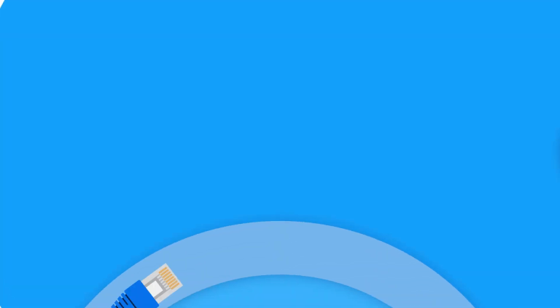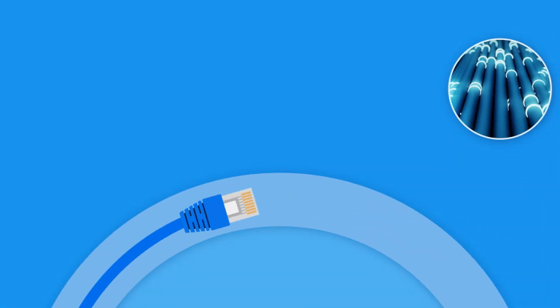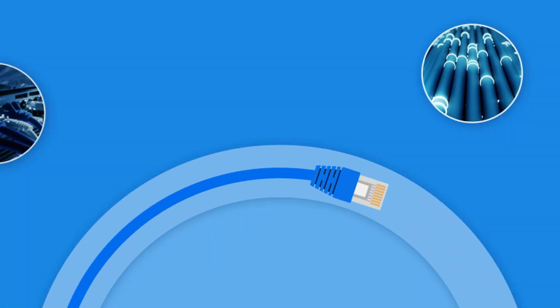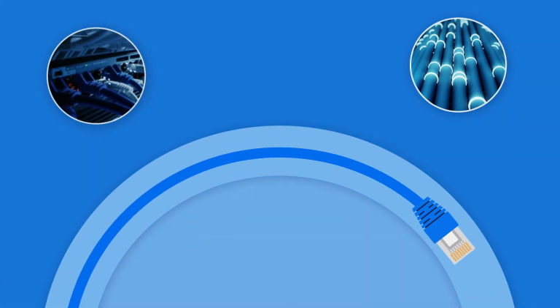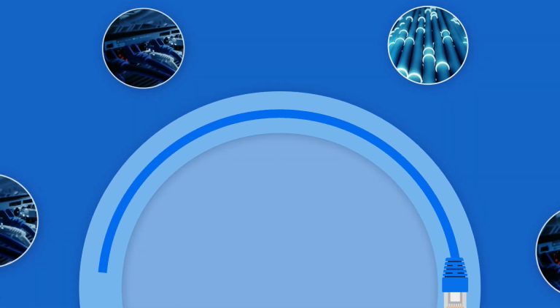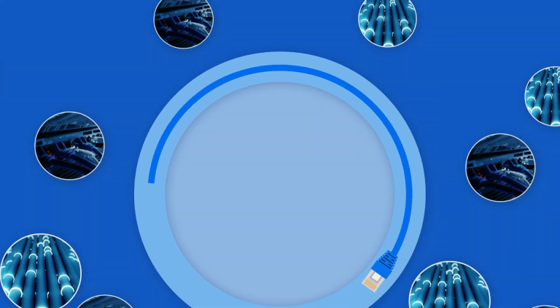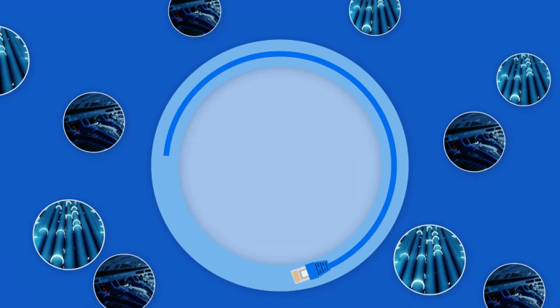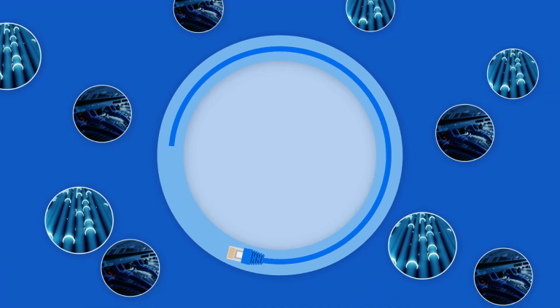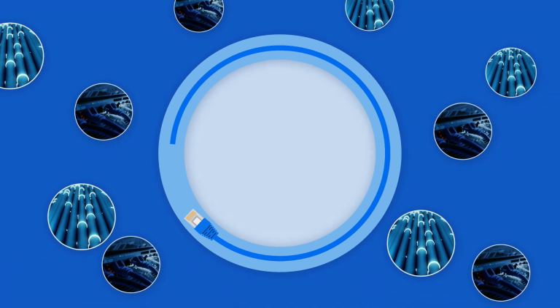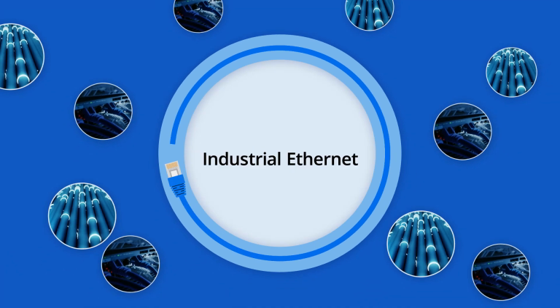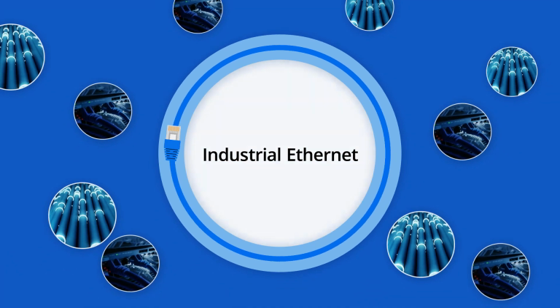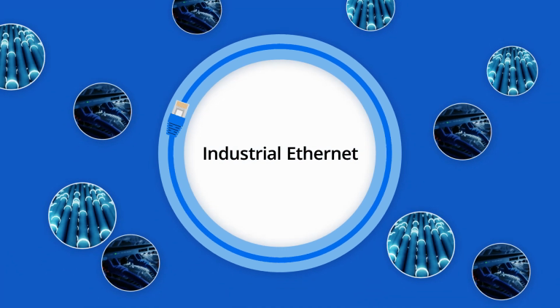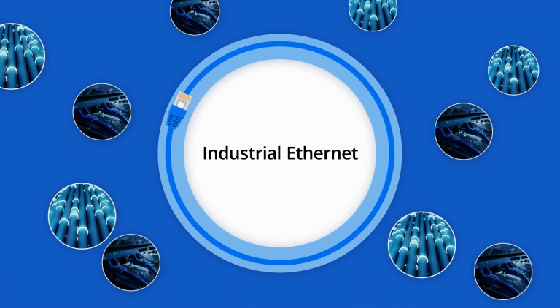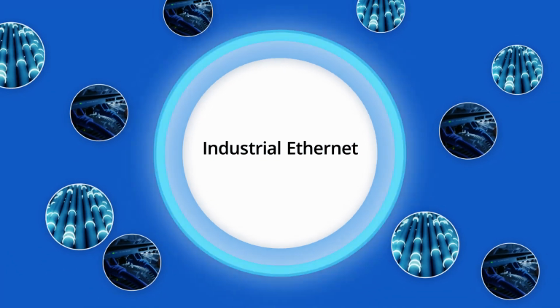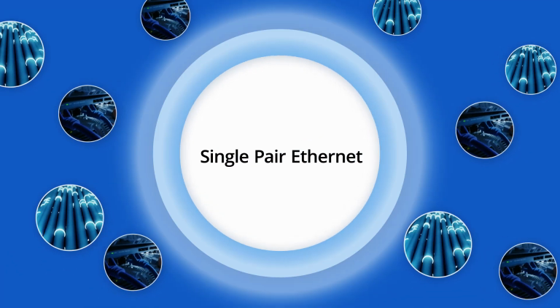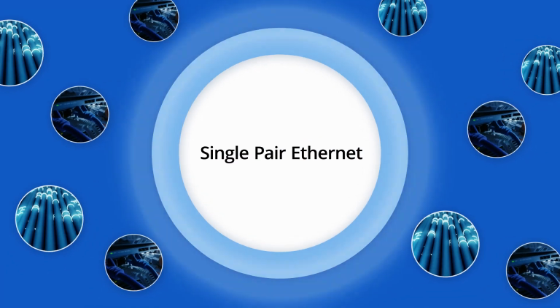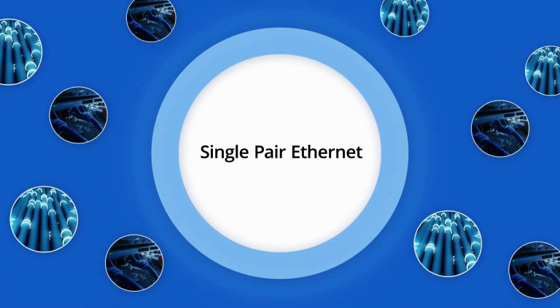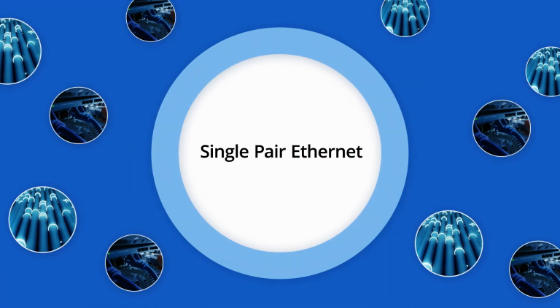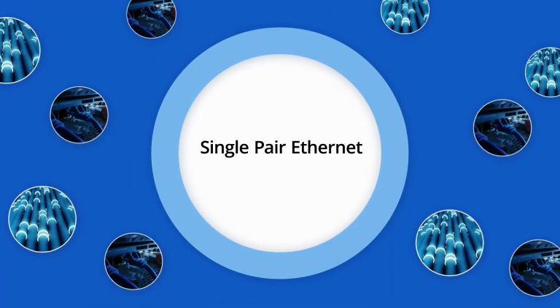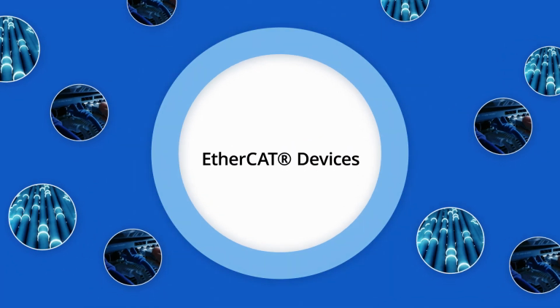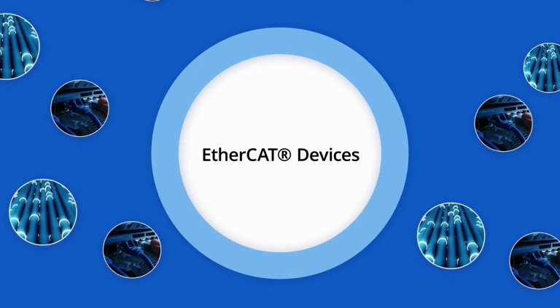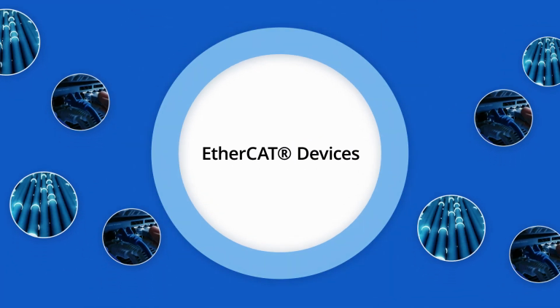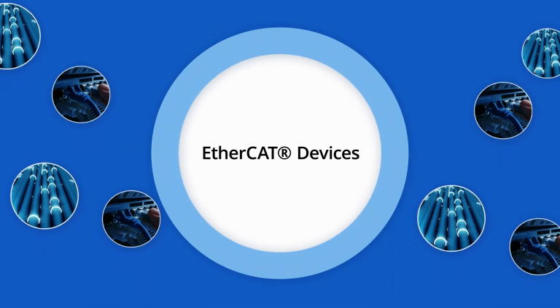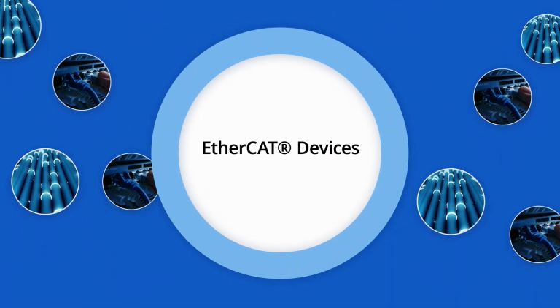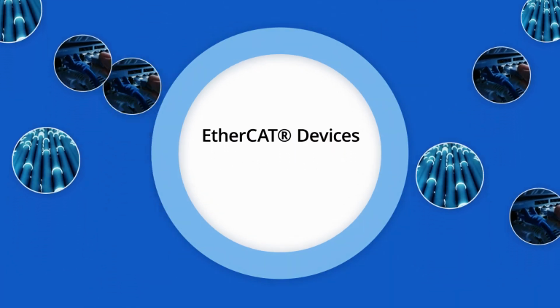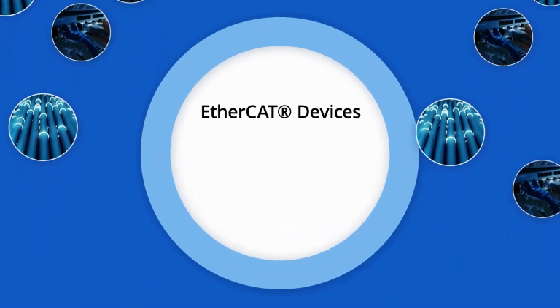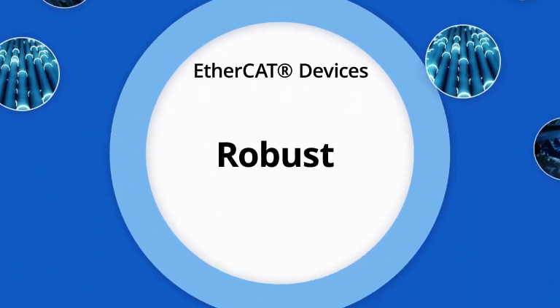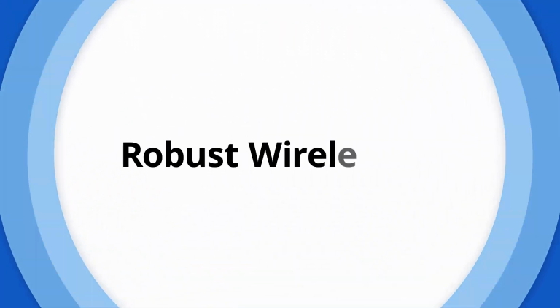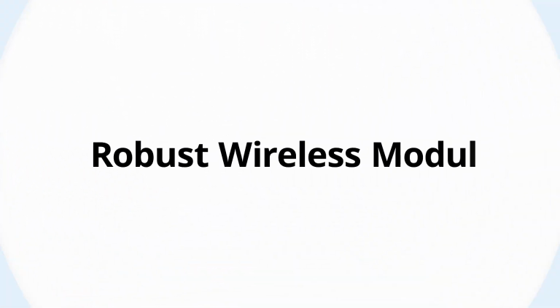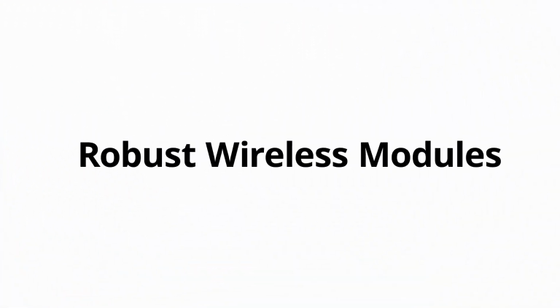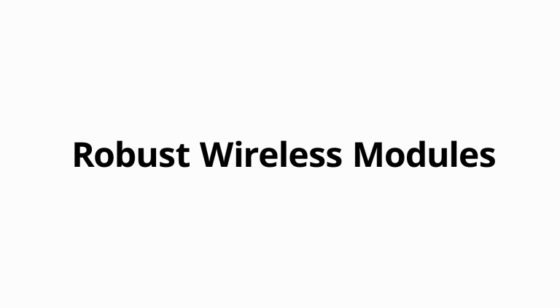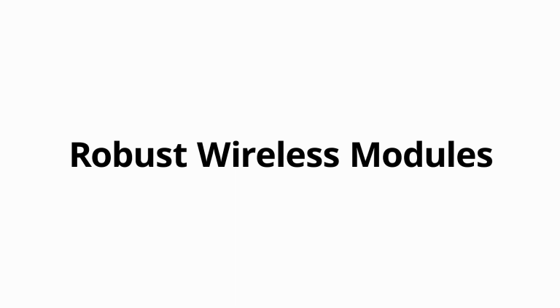Connect machinery plant-wide using our industrial Ethernet, single-pair Ethernet, and EtherCAT devices, or robust wireless modules.